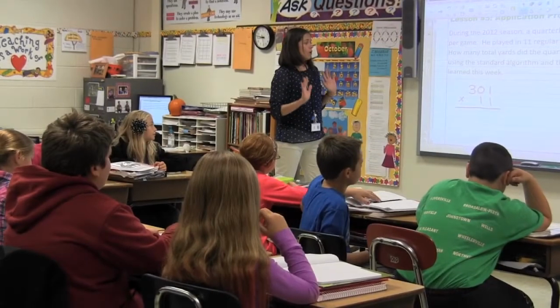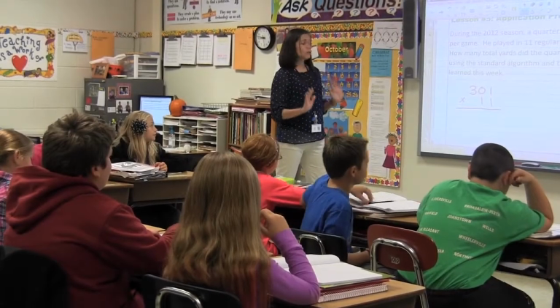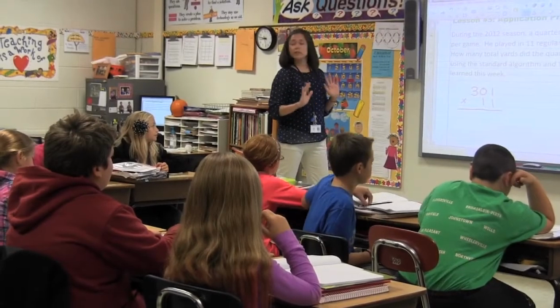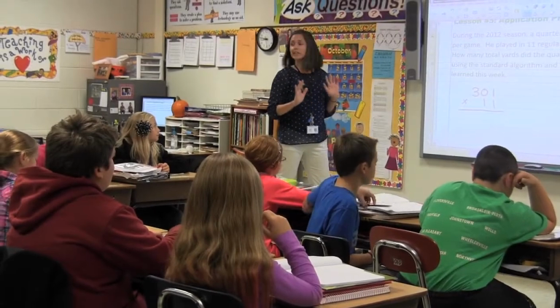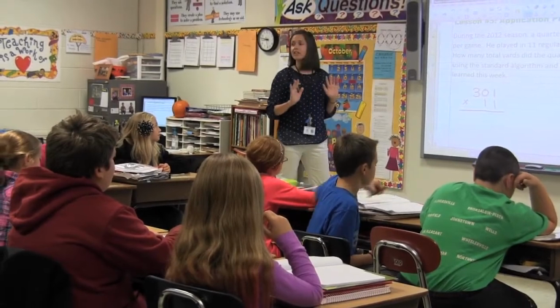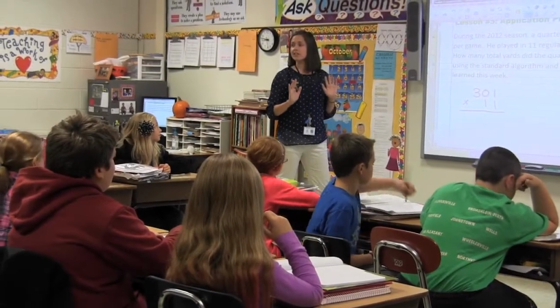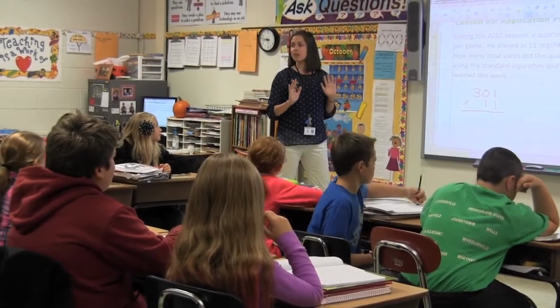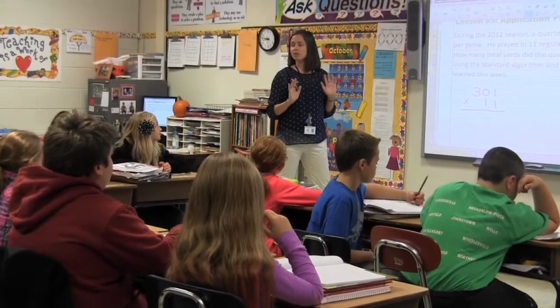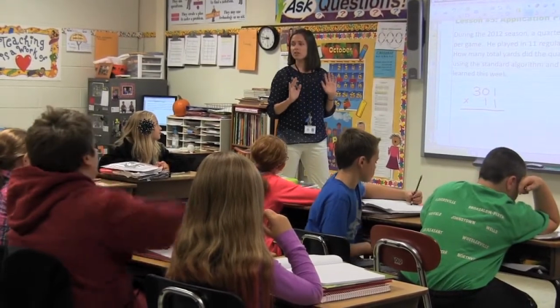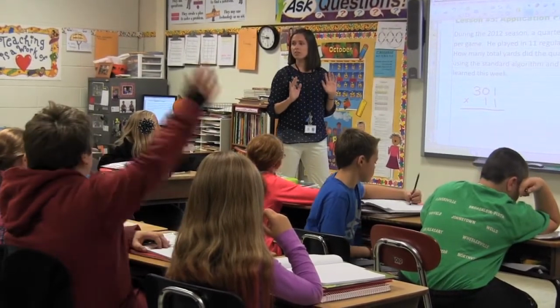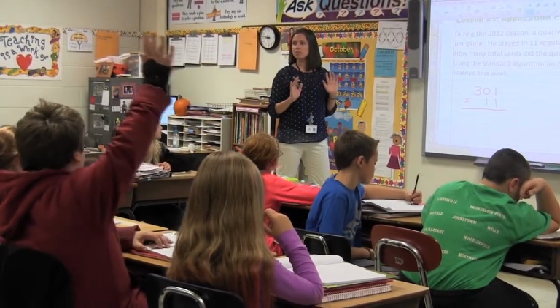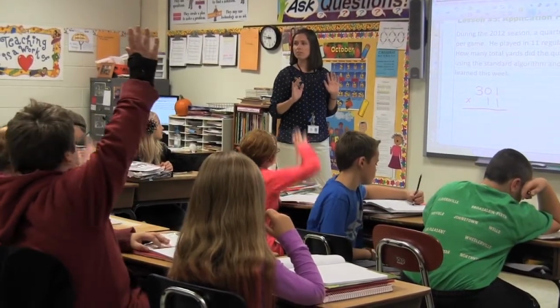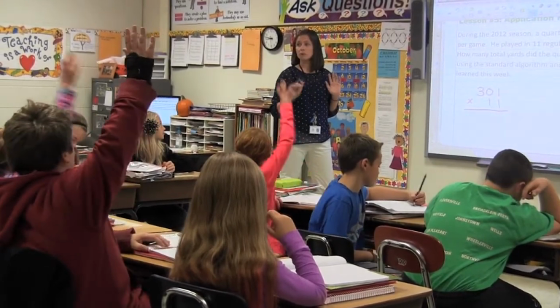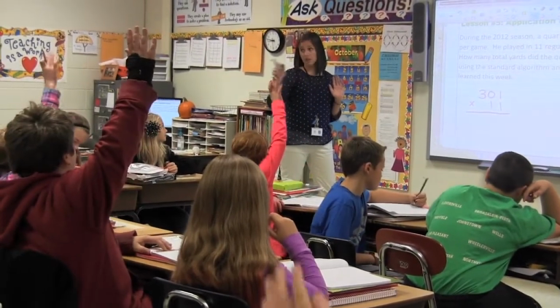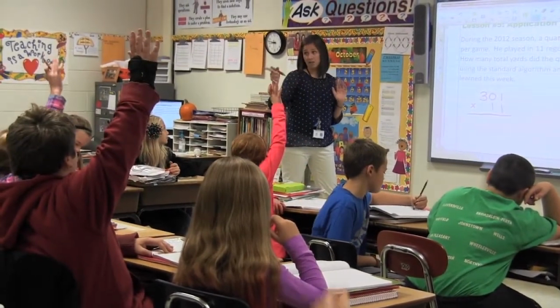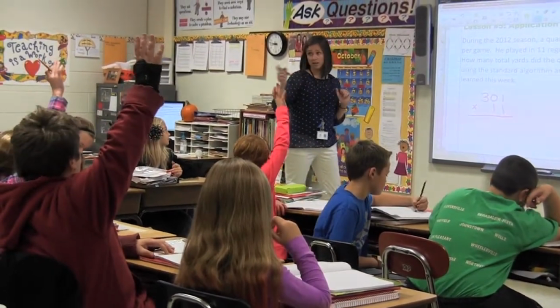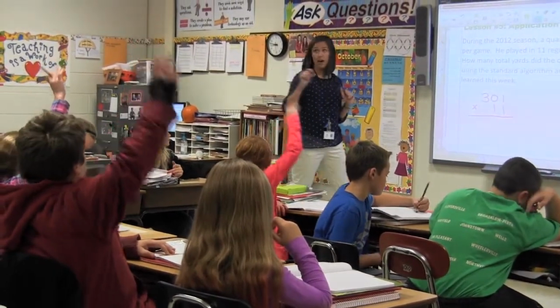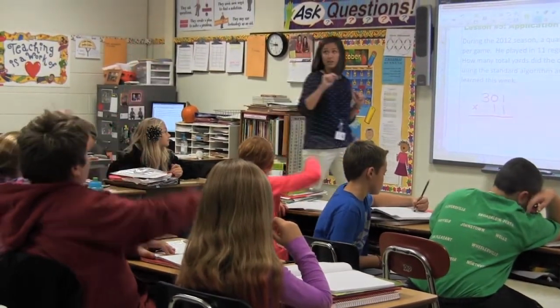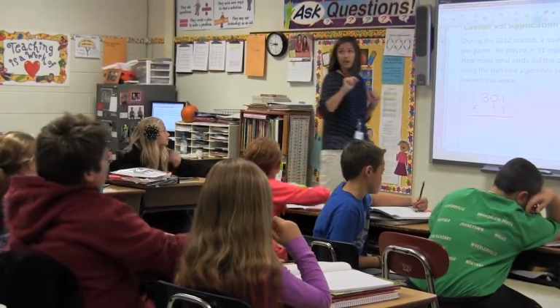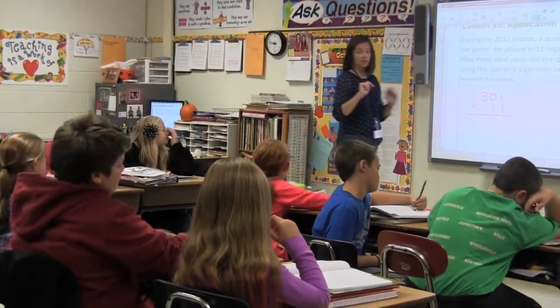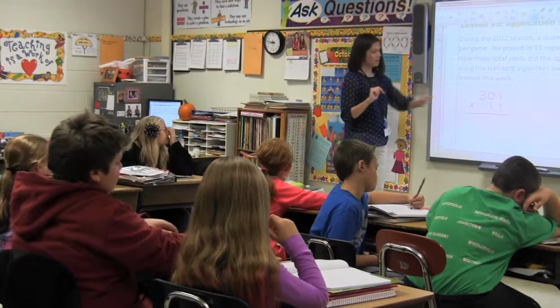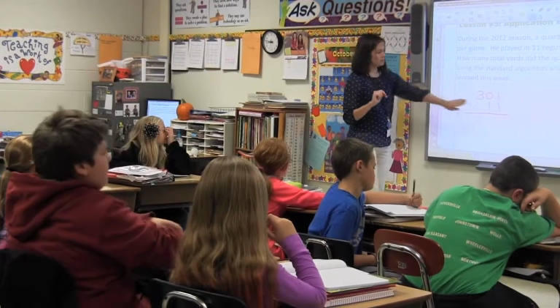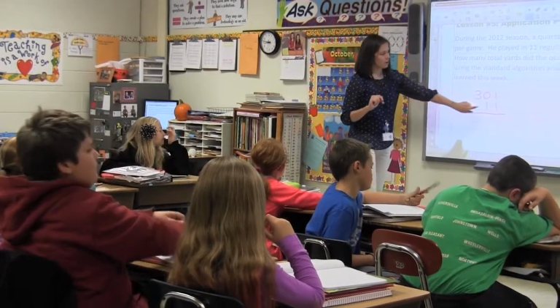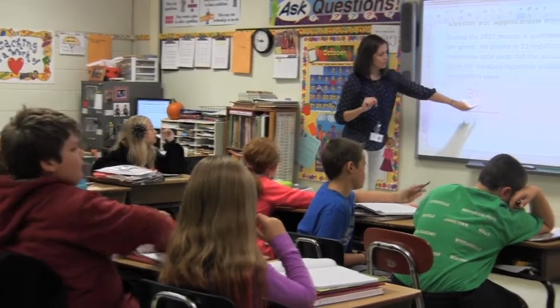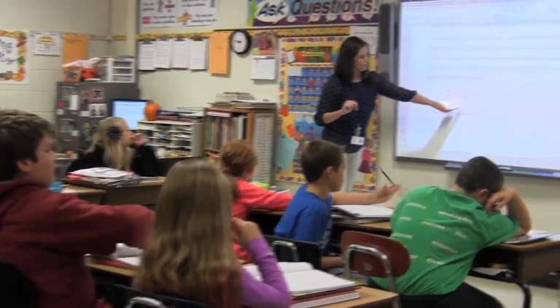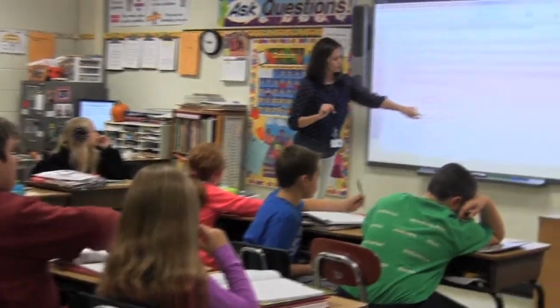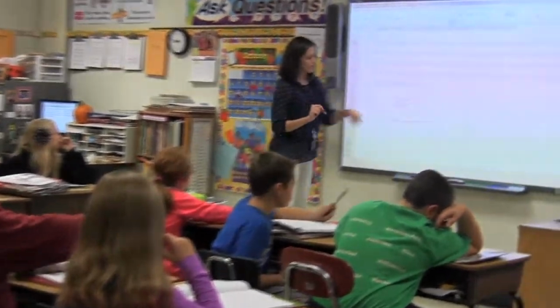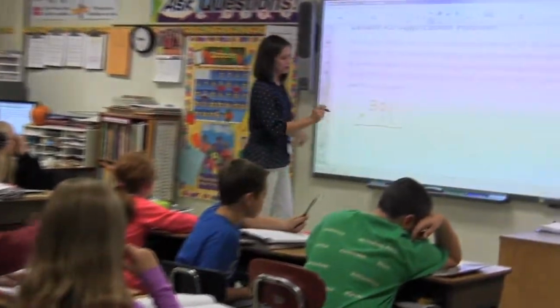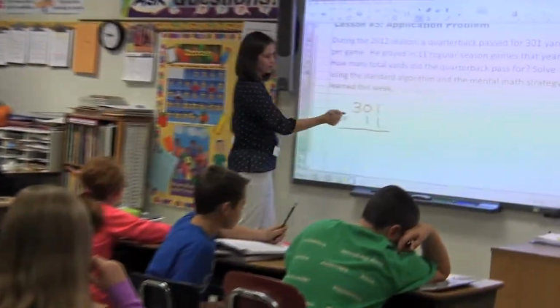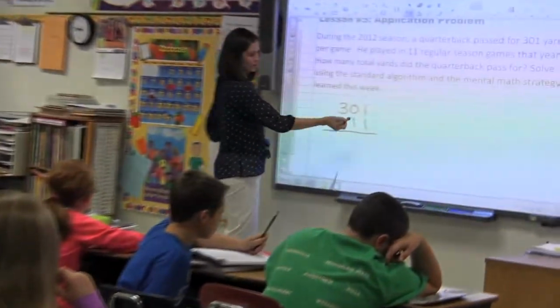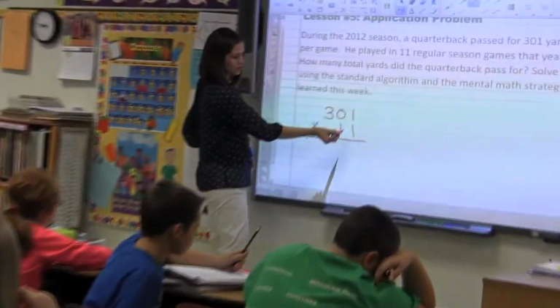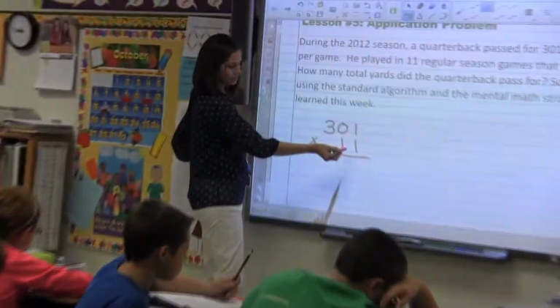Who's really good at their double-digit multiplication? Colin, you ready? Start with the first one. Tell me what to do.